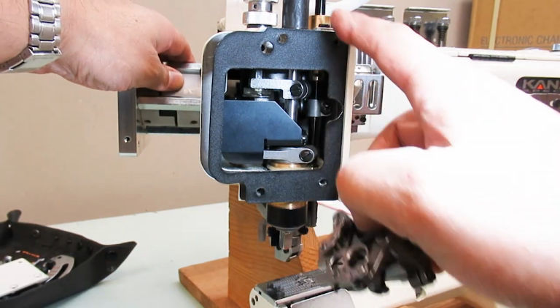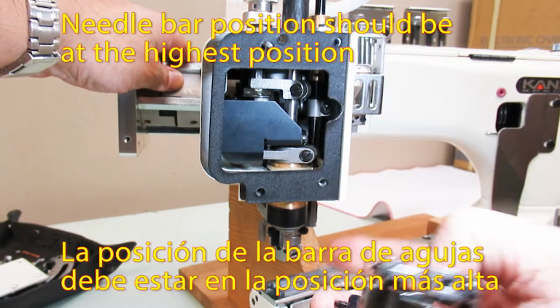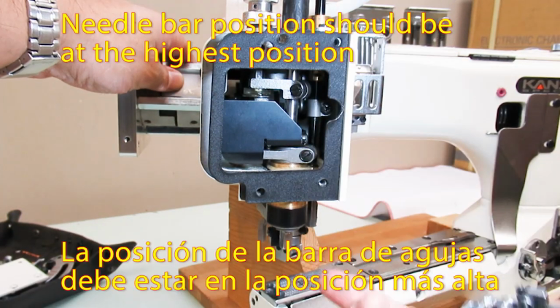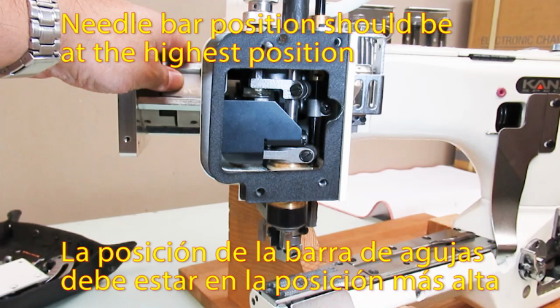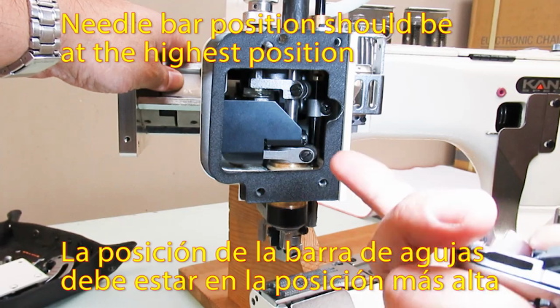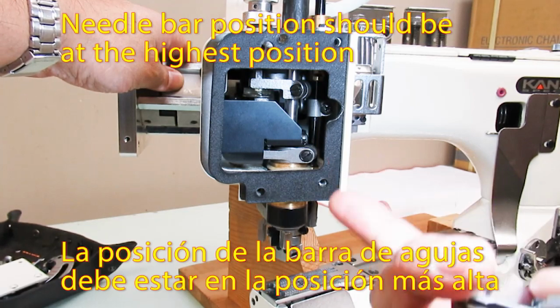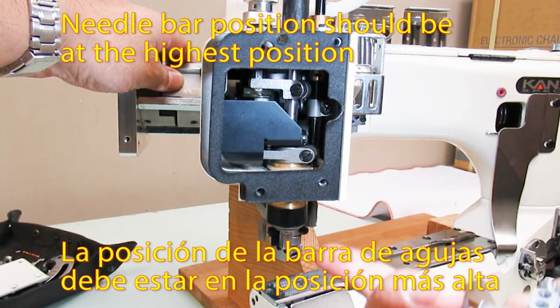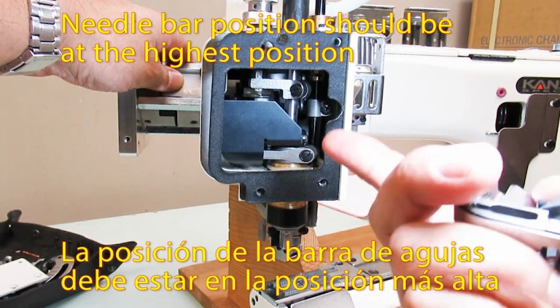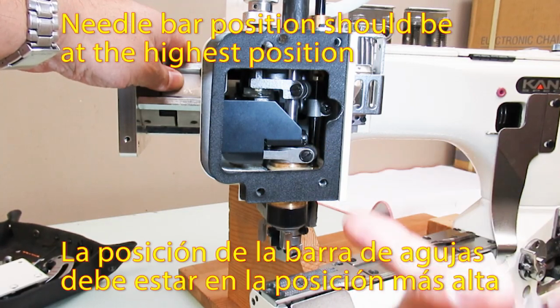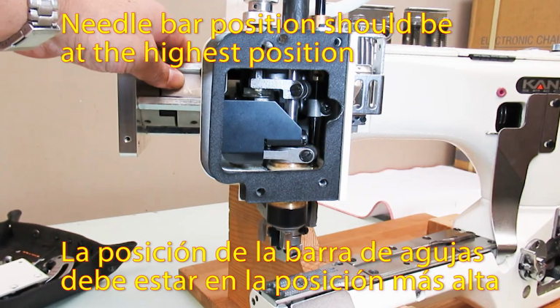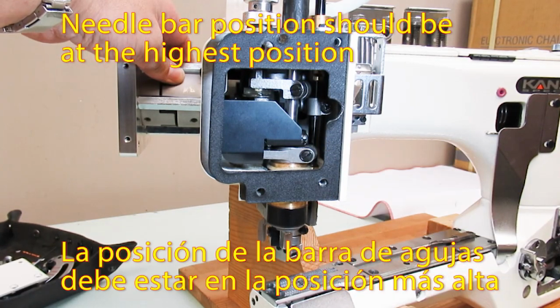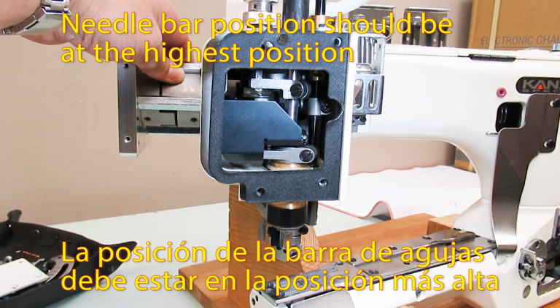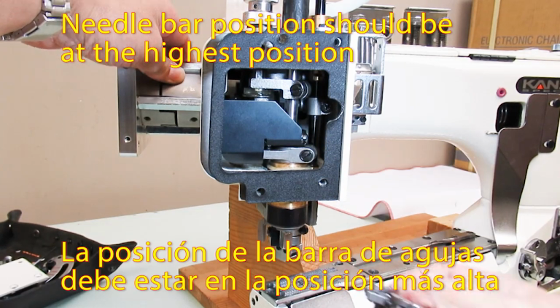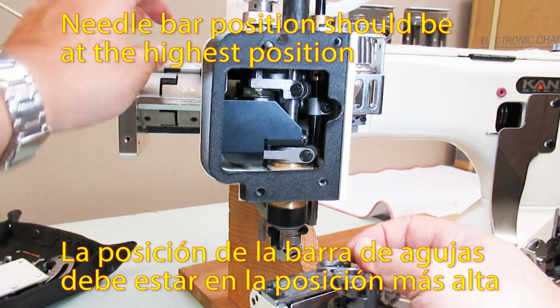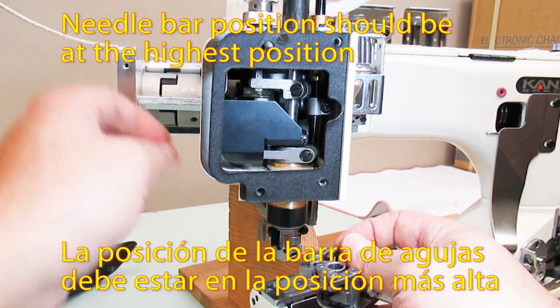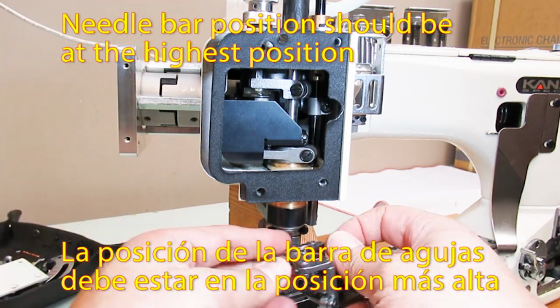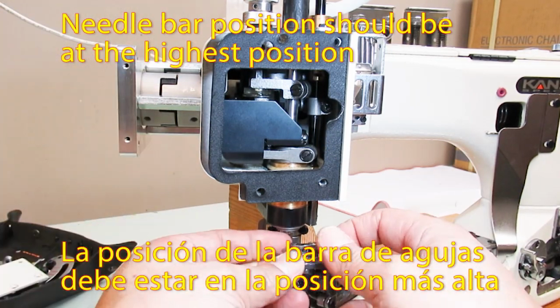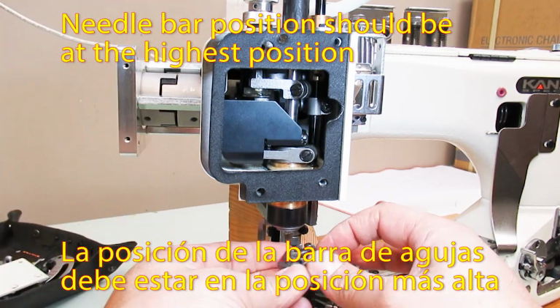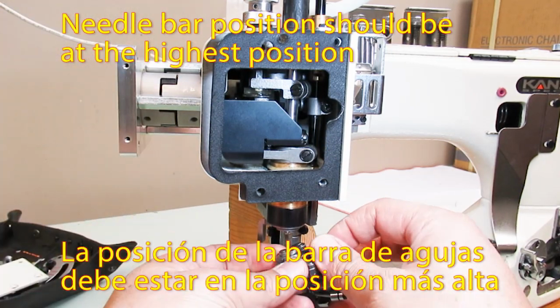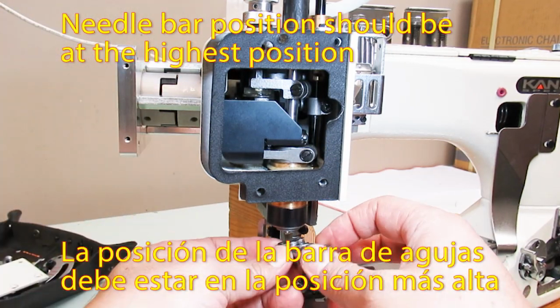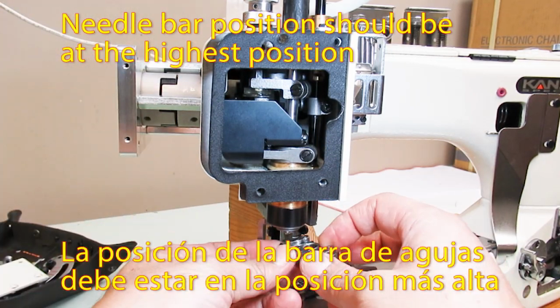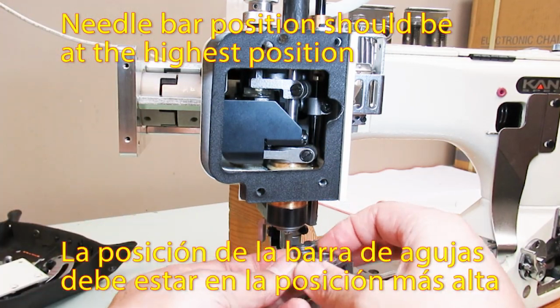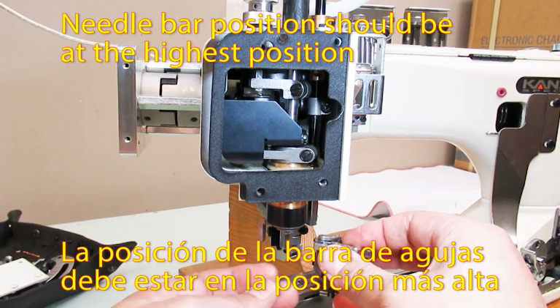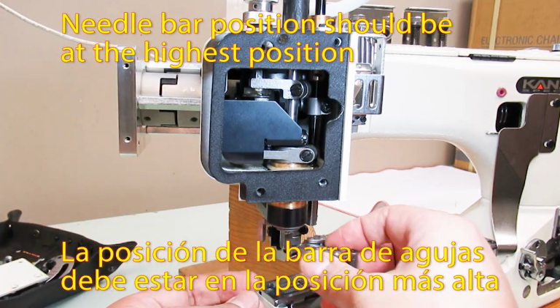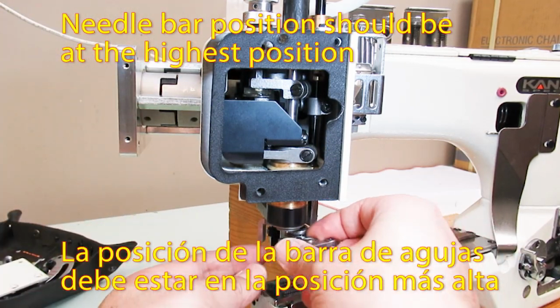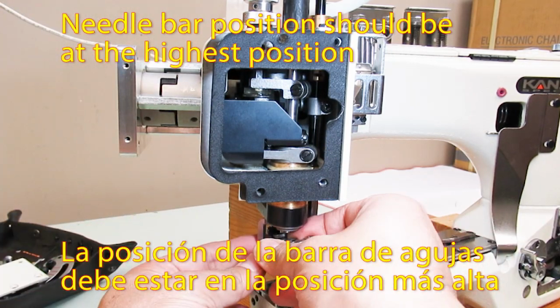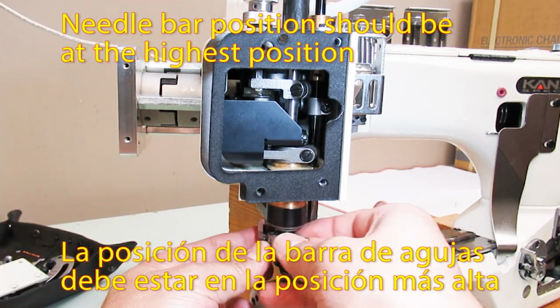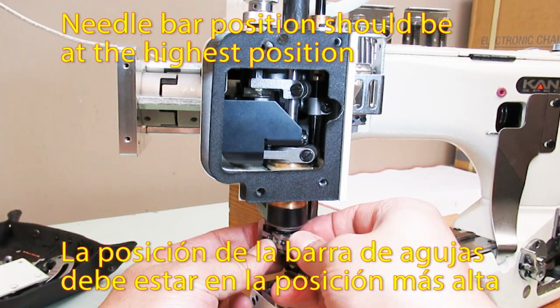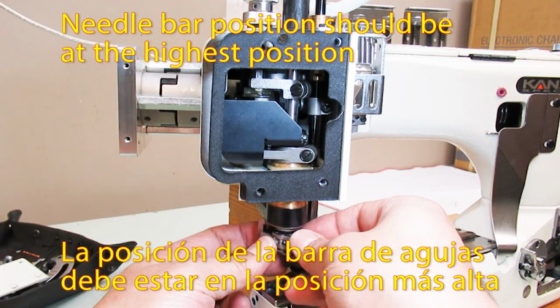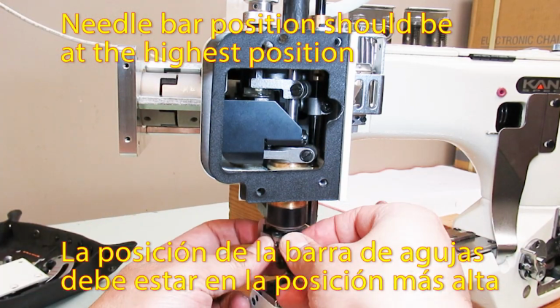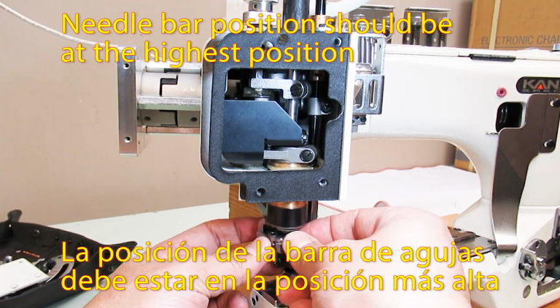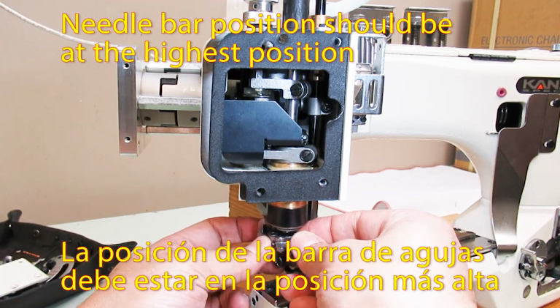Needle bar position should be at the highest position.